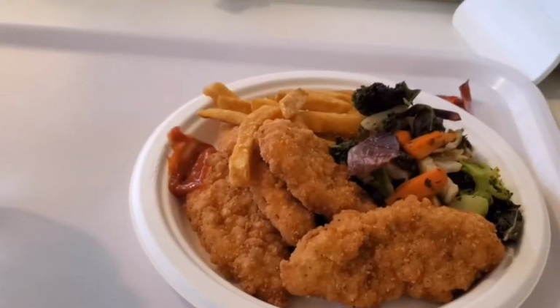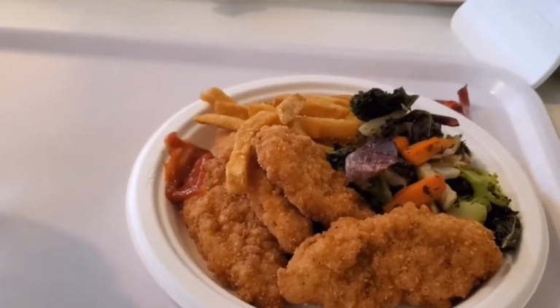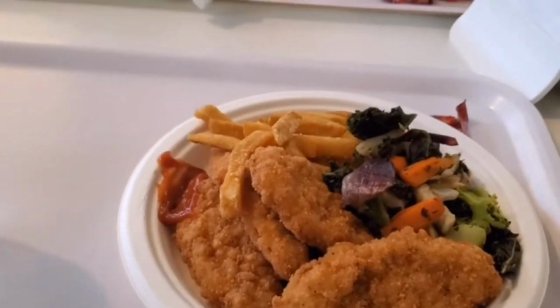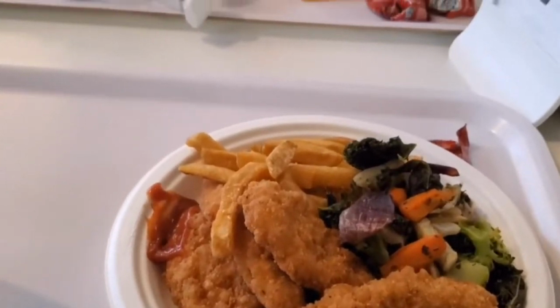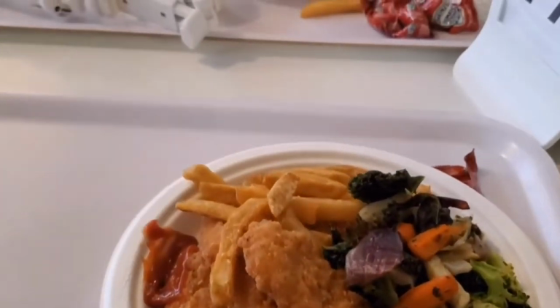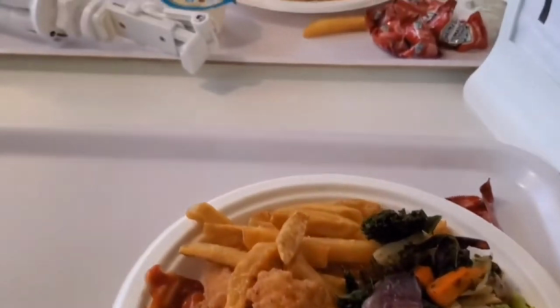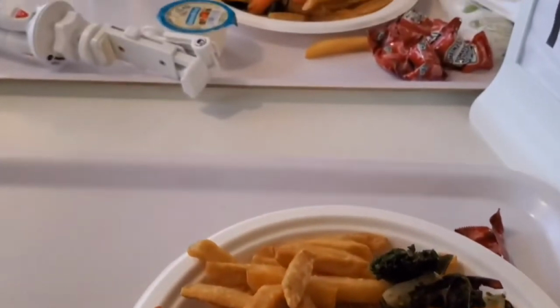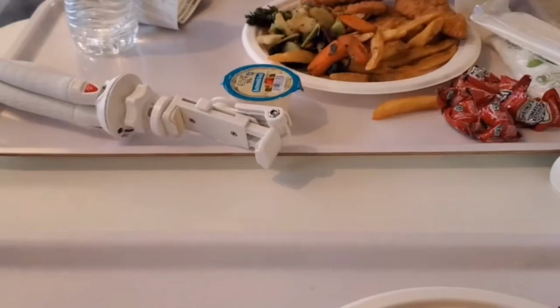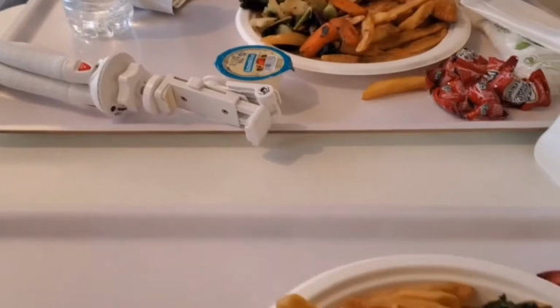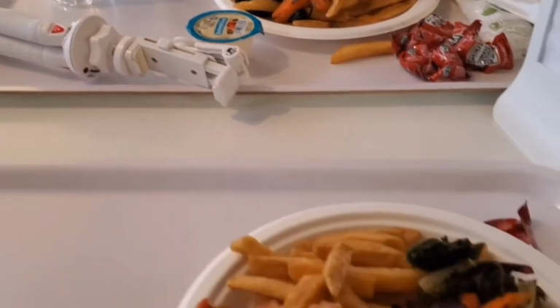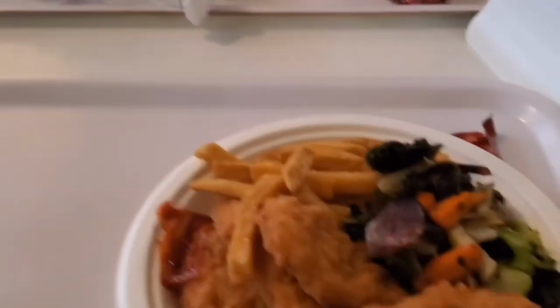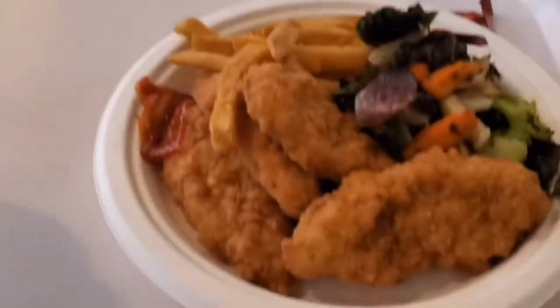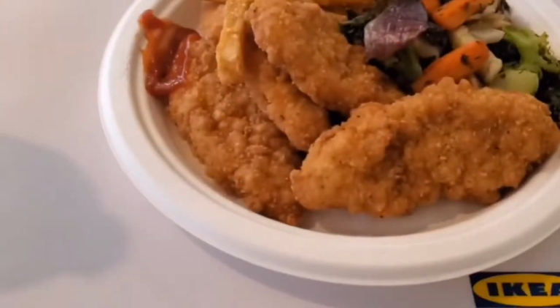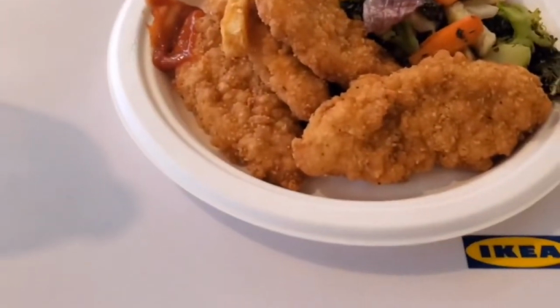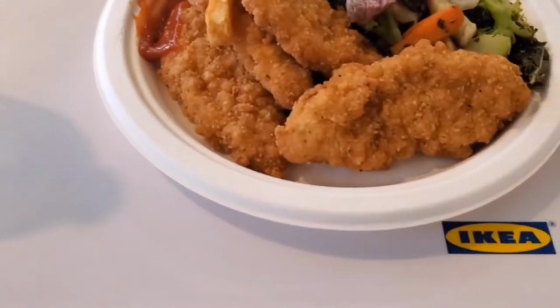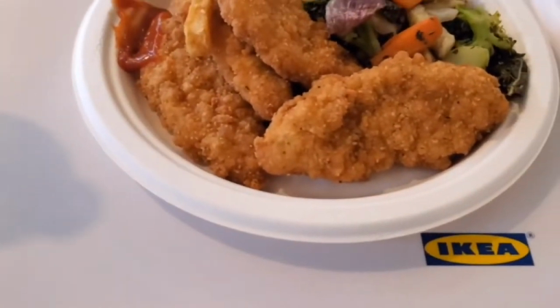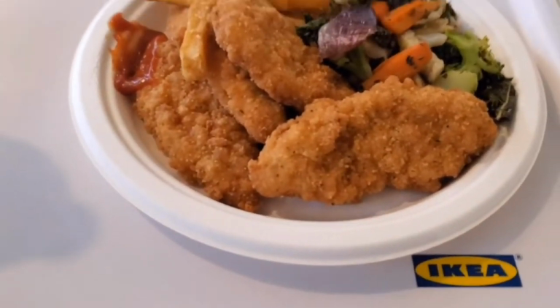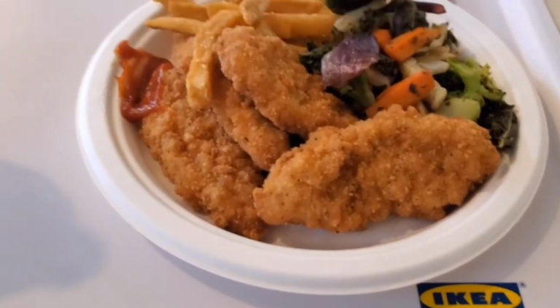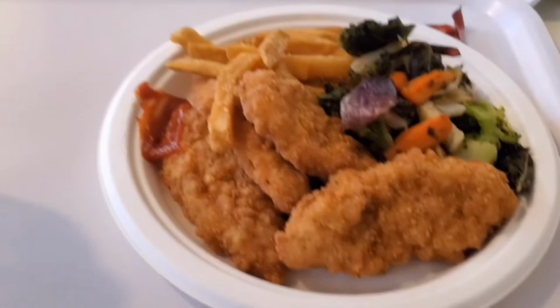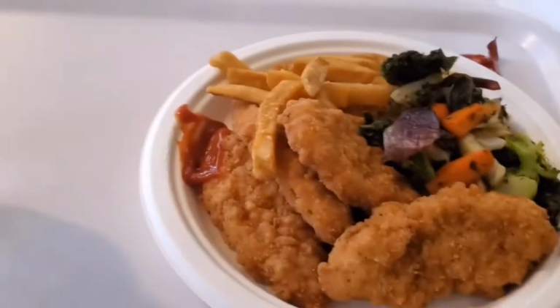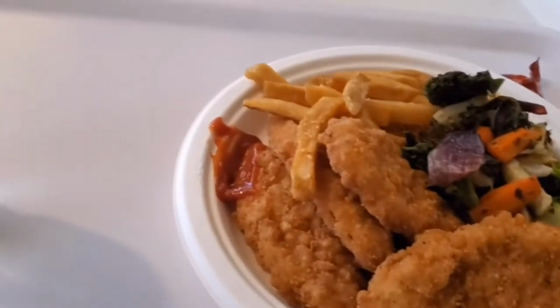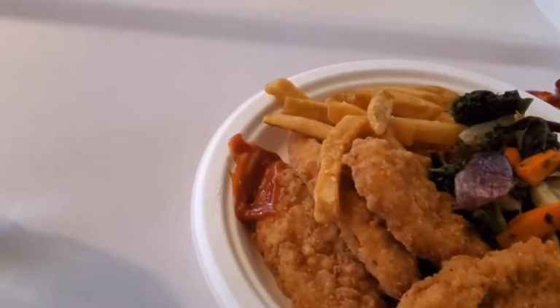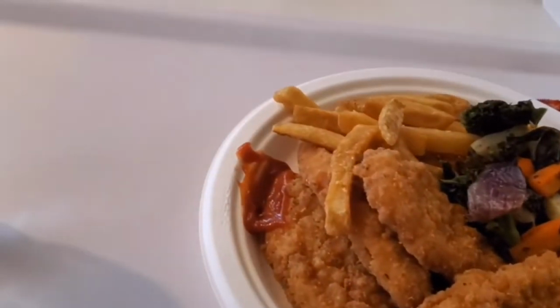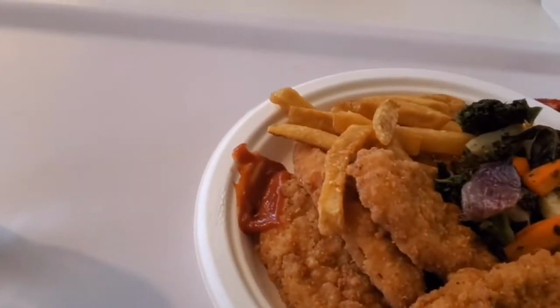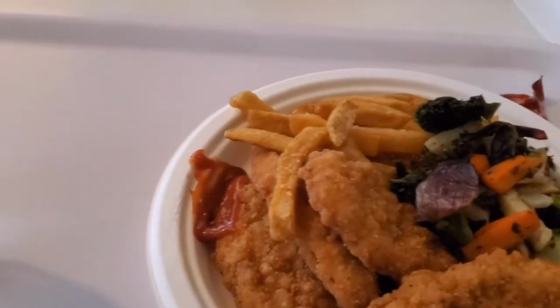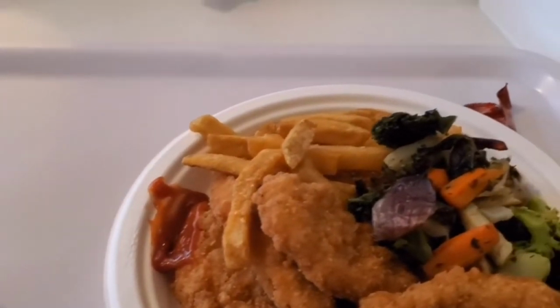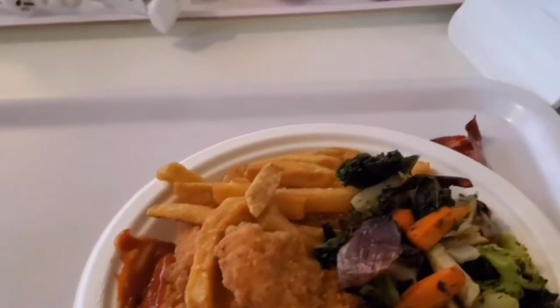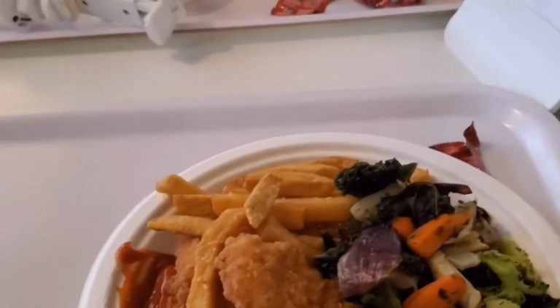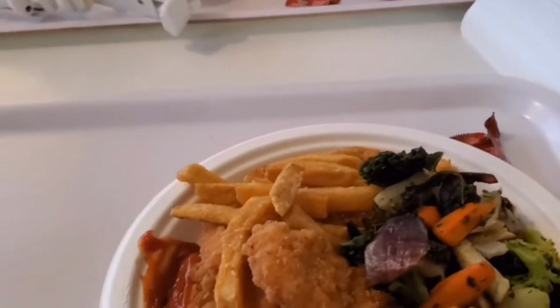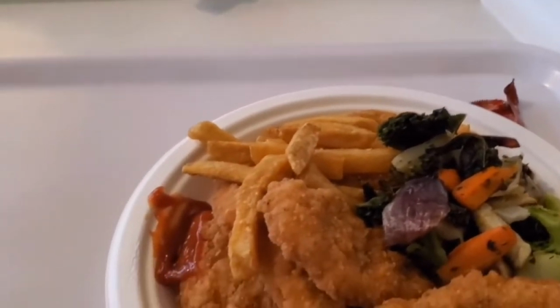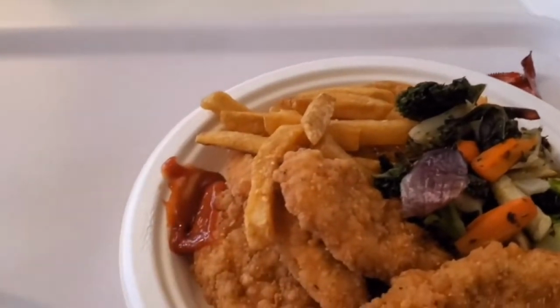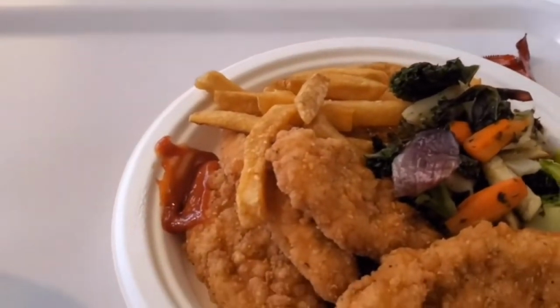We stopped off for a little quick Ikea meal. Dry fries — they are pretty dry.